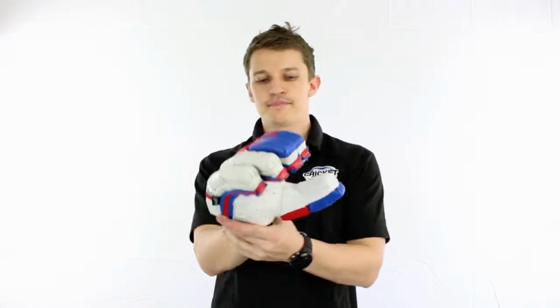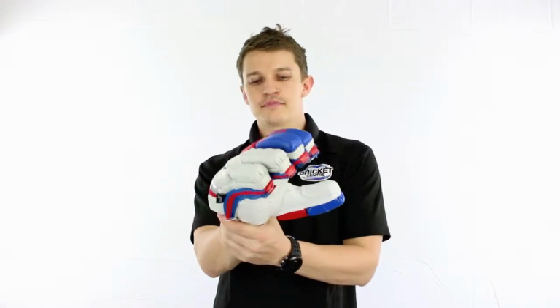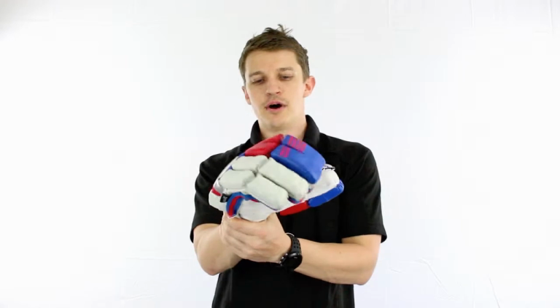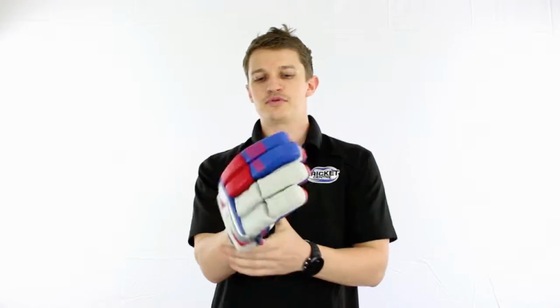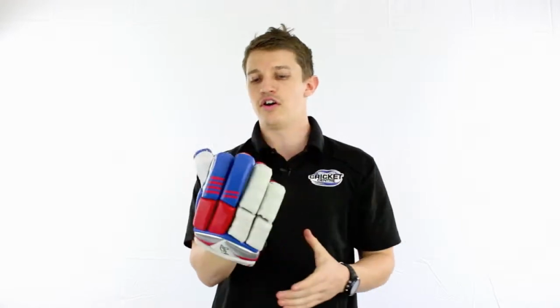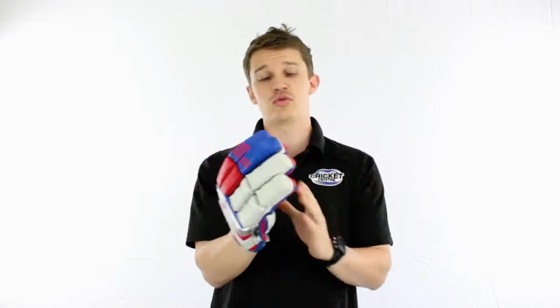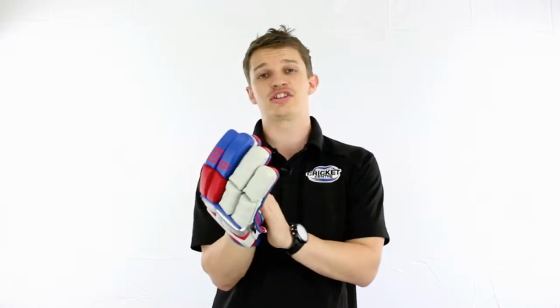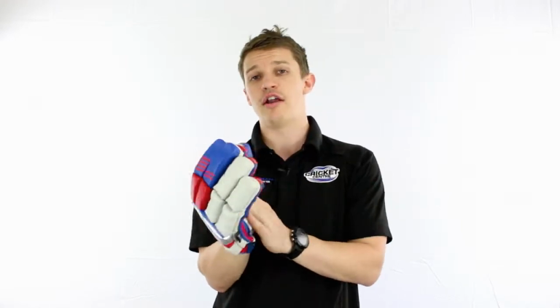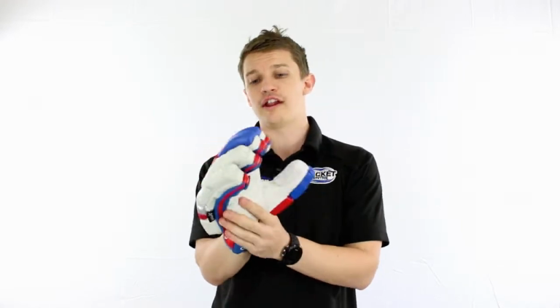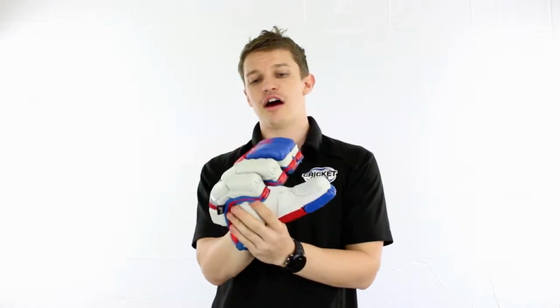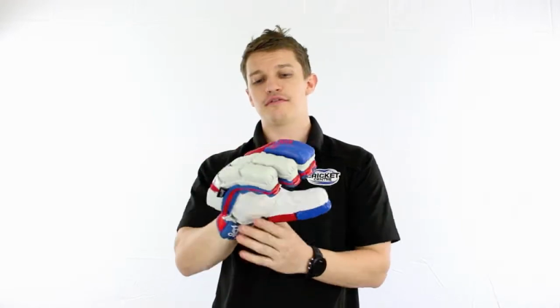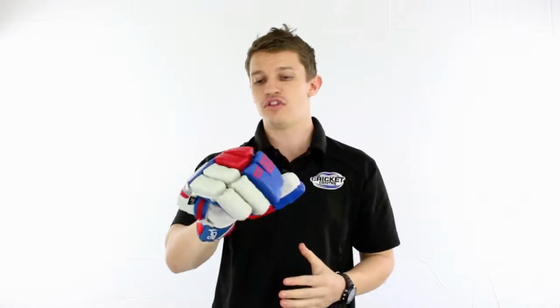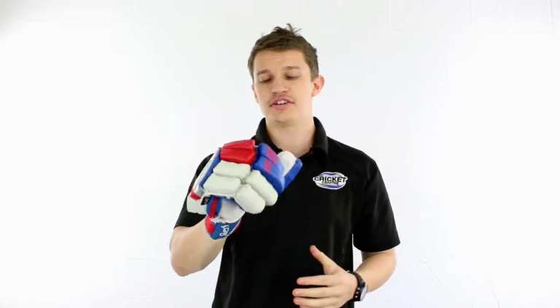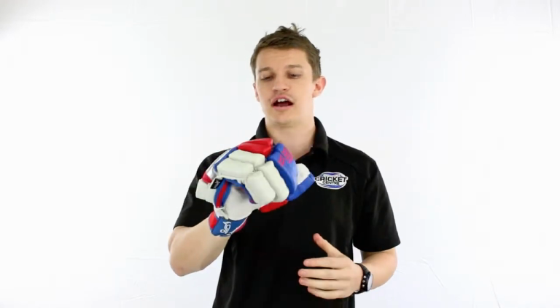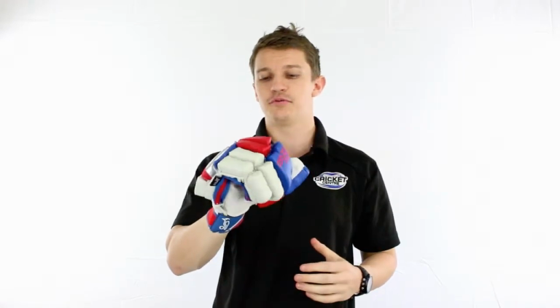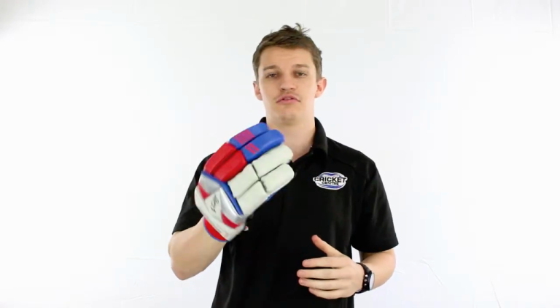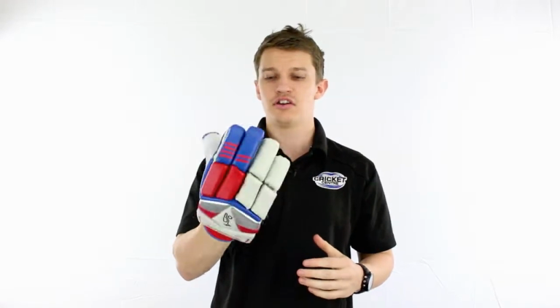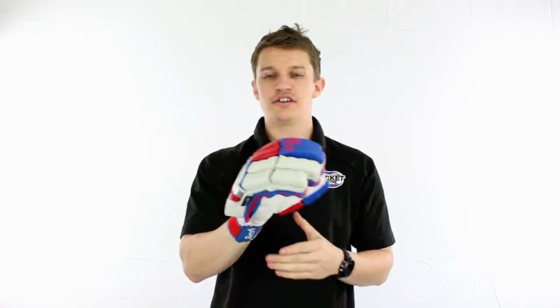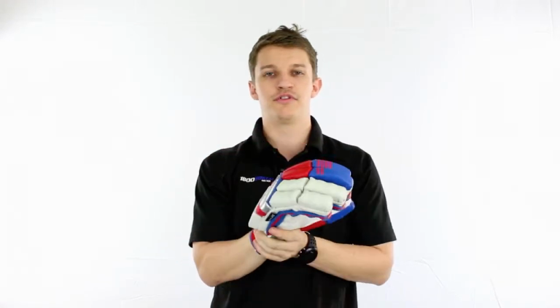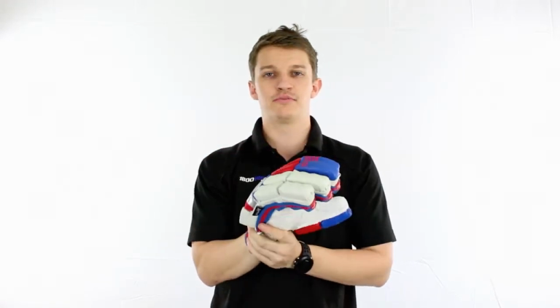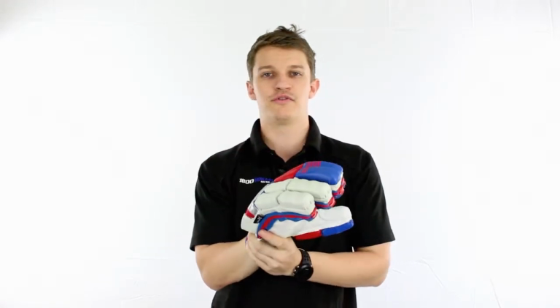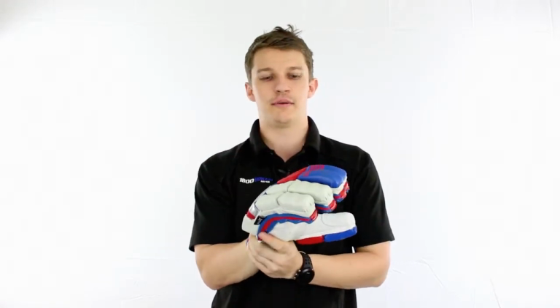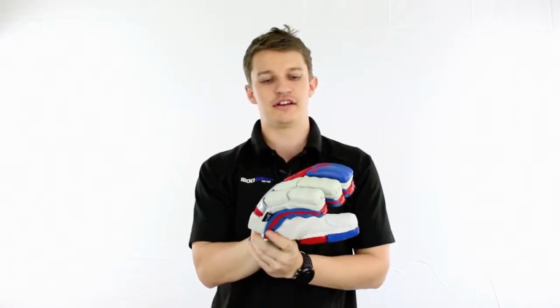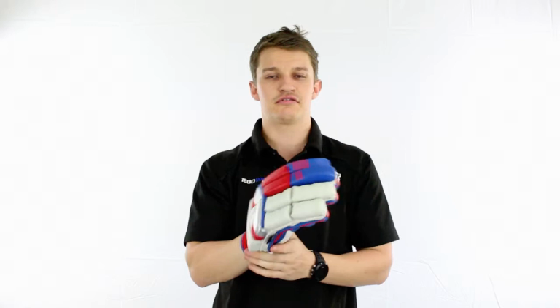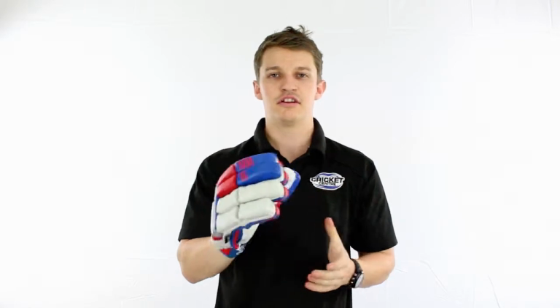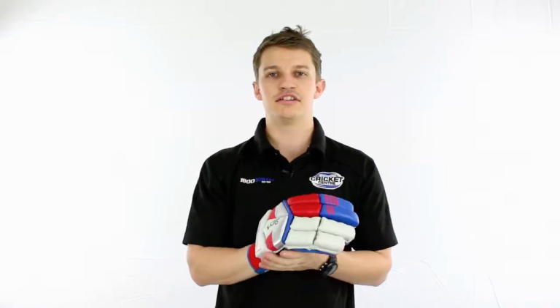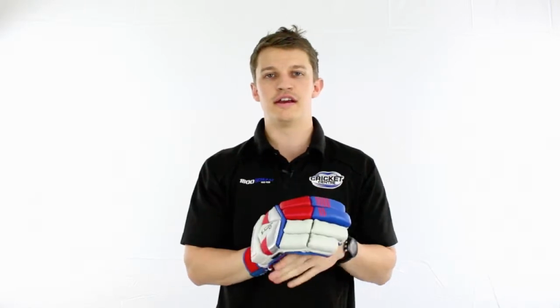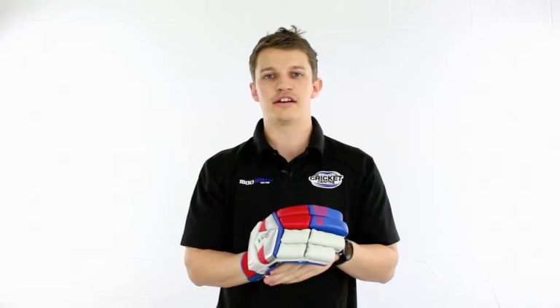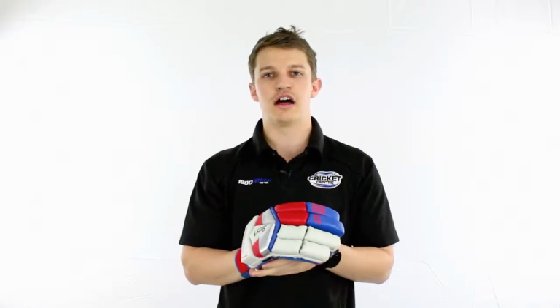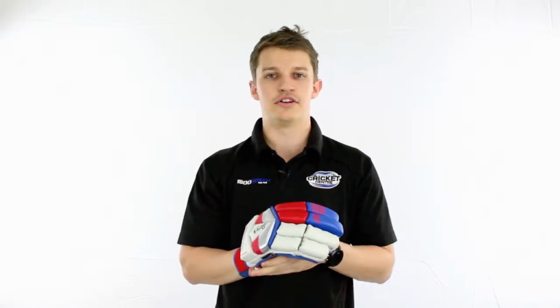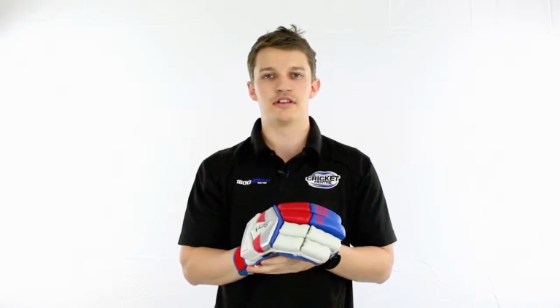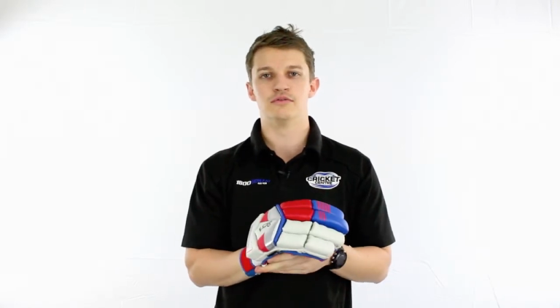Pop this one on — it's quite a tight fitting glove, nice and comfortable, nice and flexible for something that's intermediate club entry level.